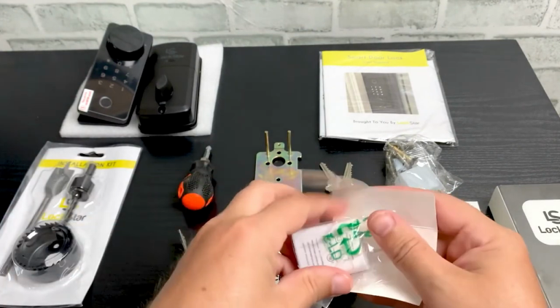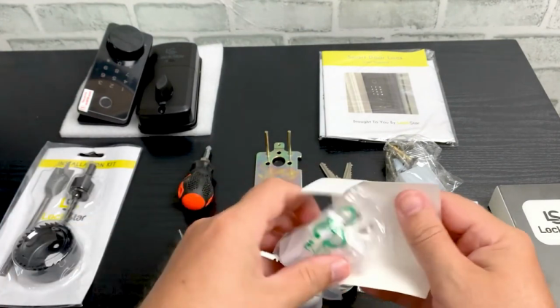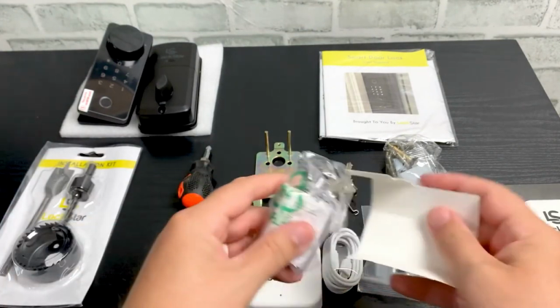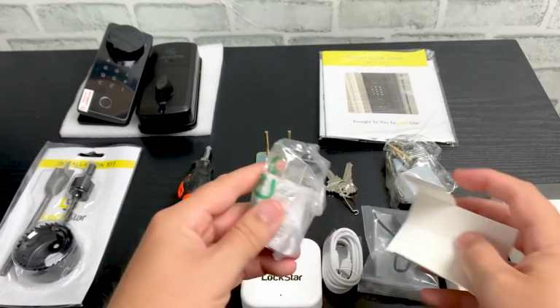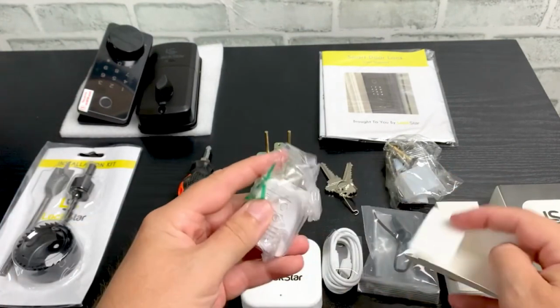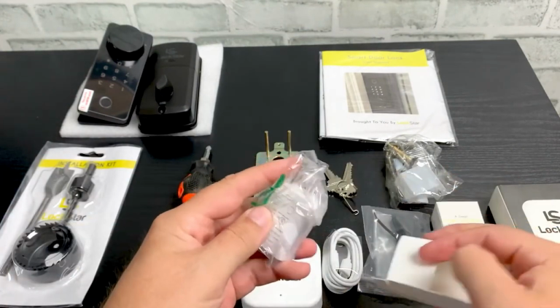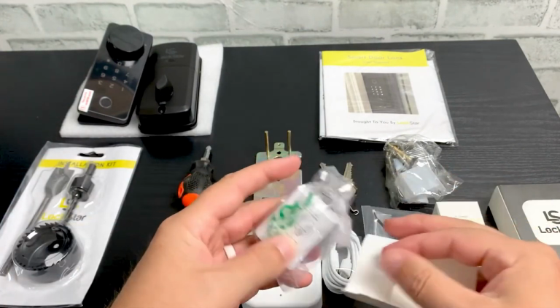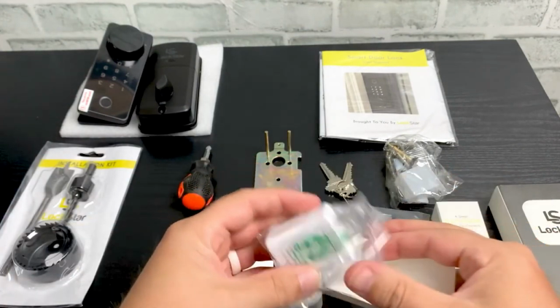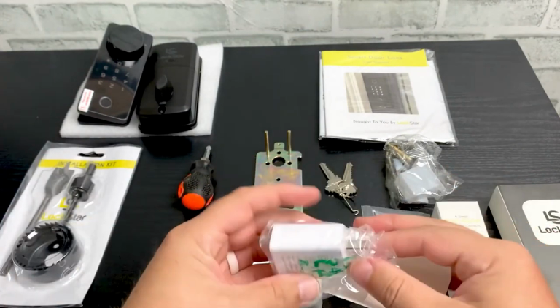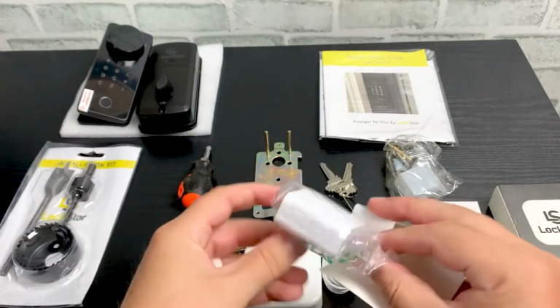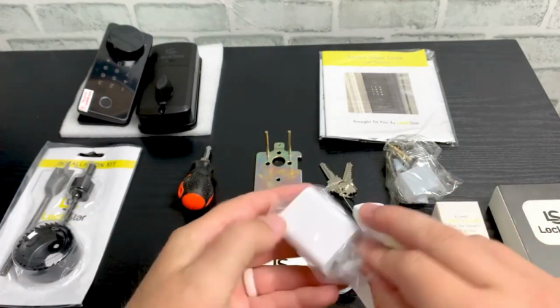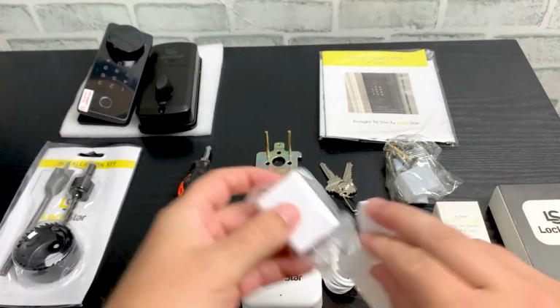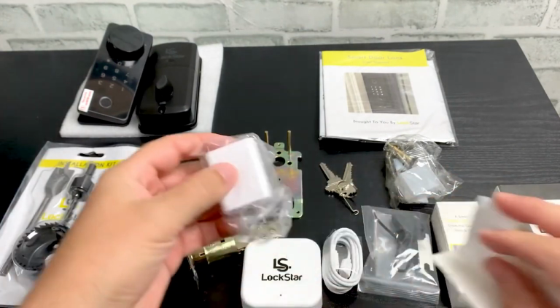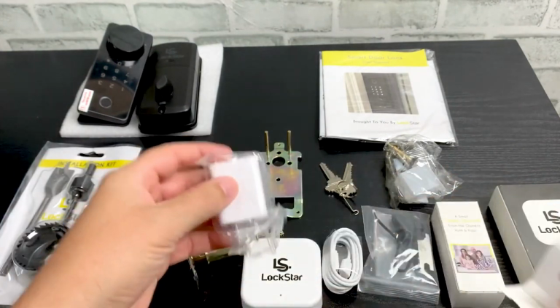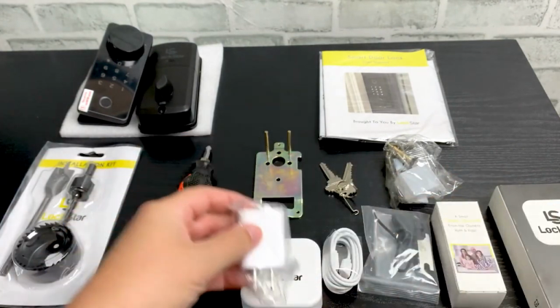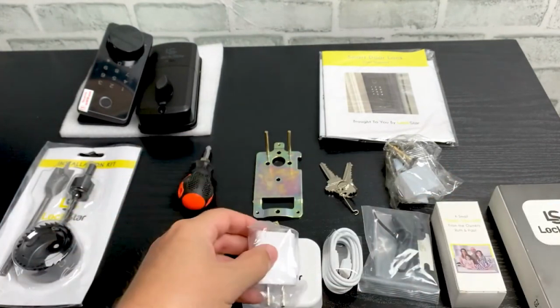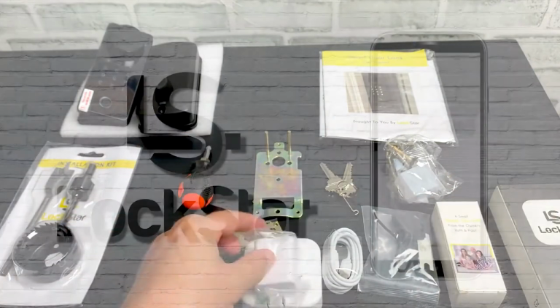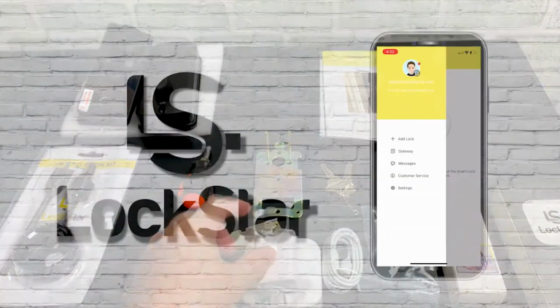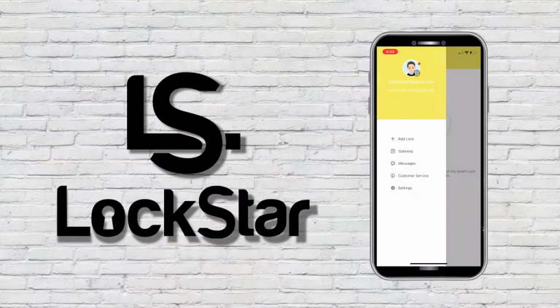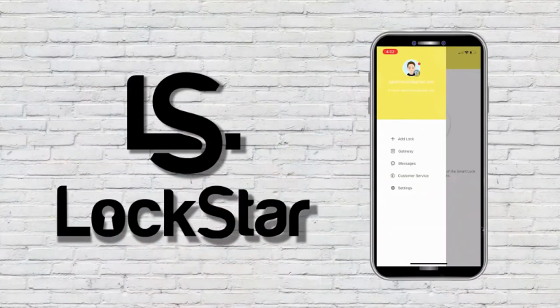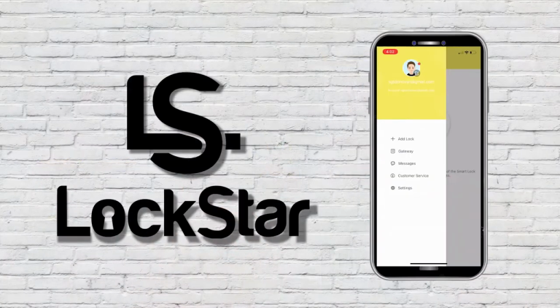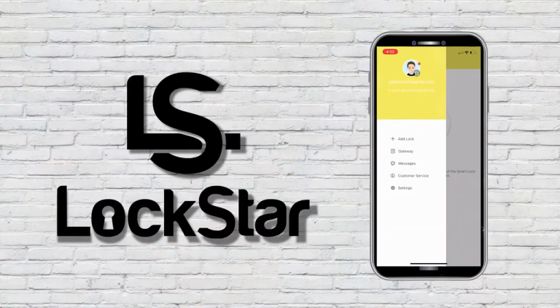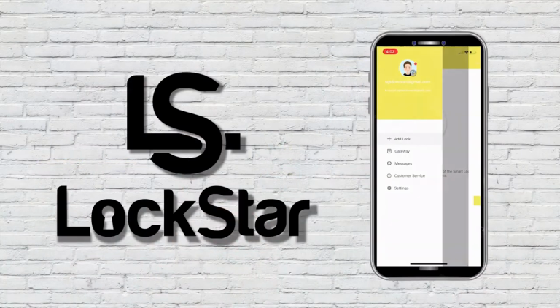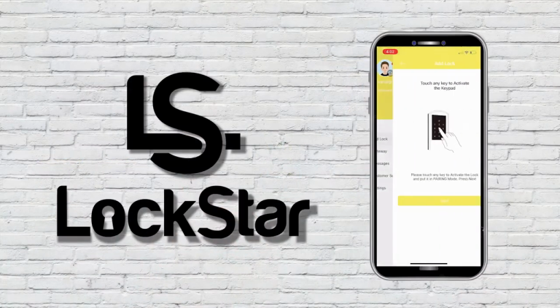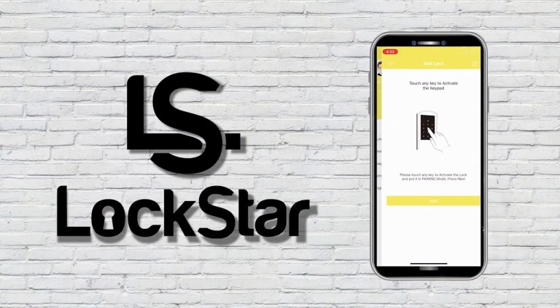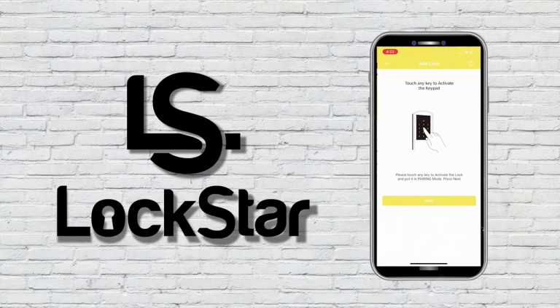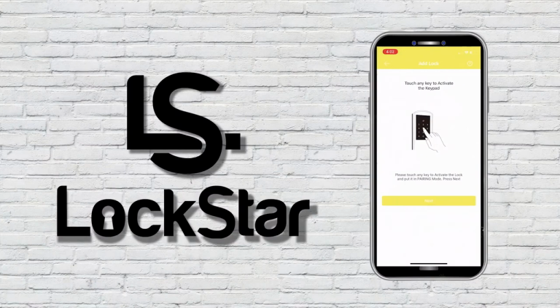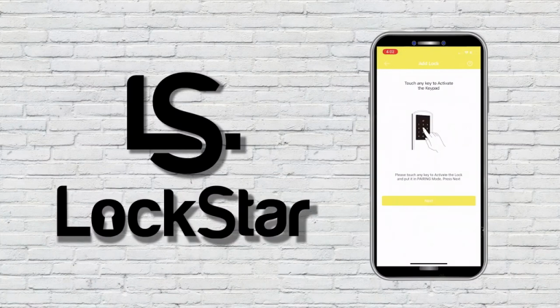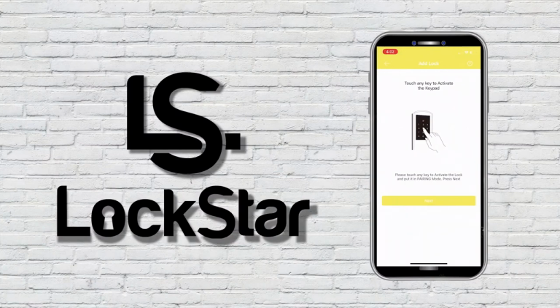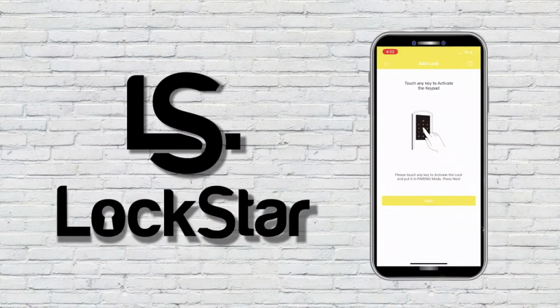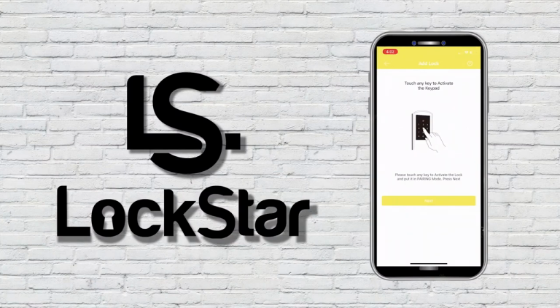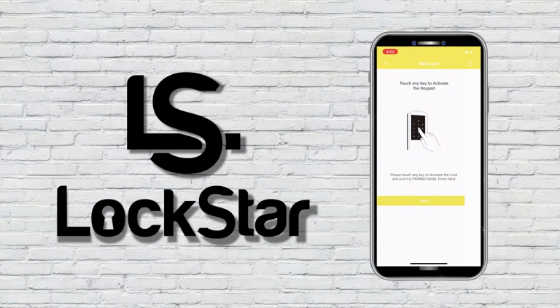Once the smart door lock is installed, you can use the Lockstar app to connect the lock and the gateway.